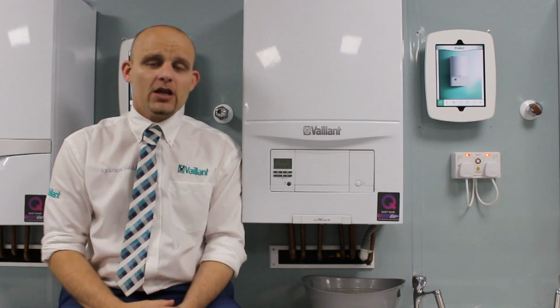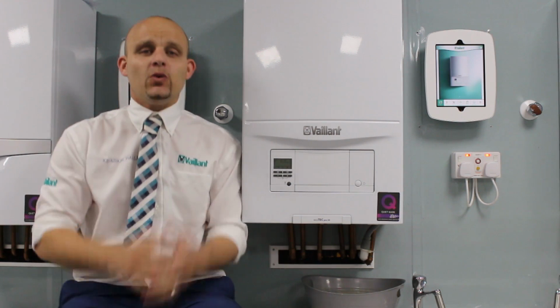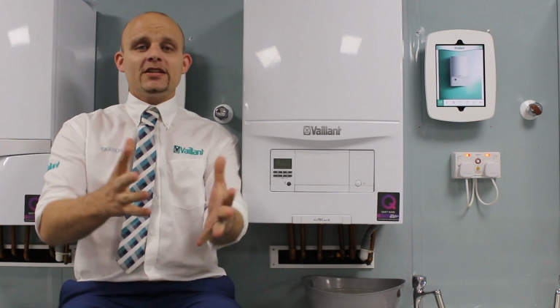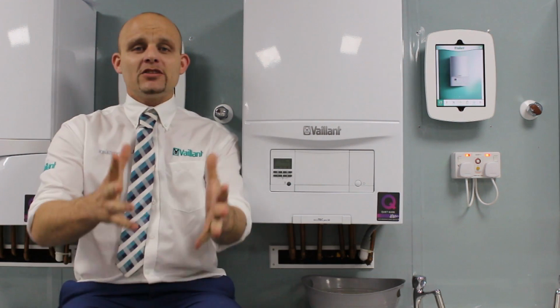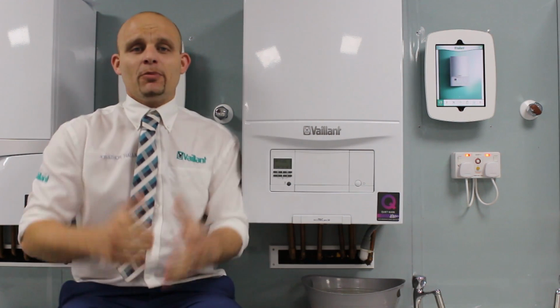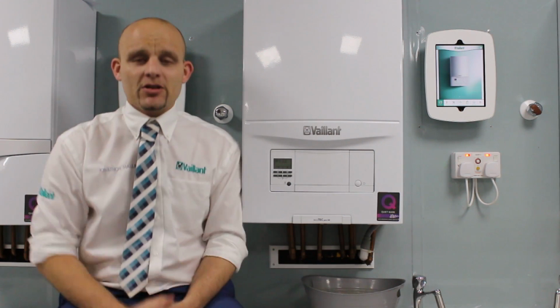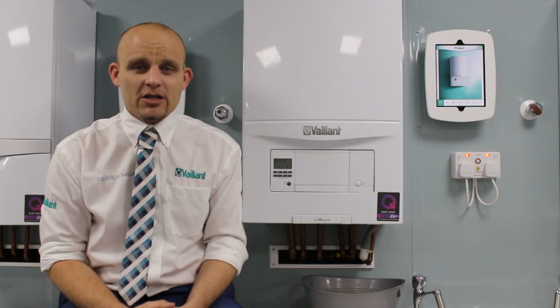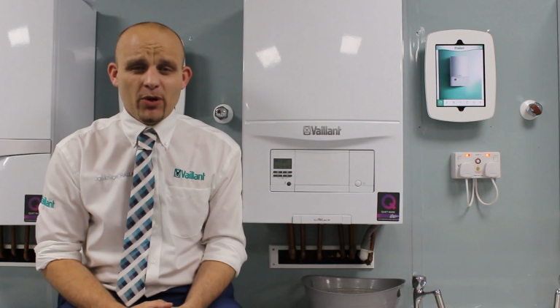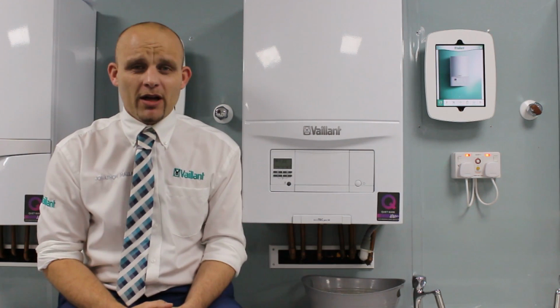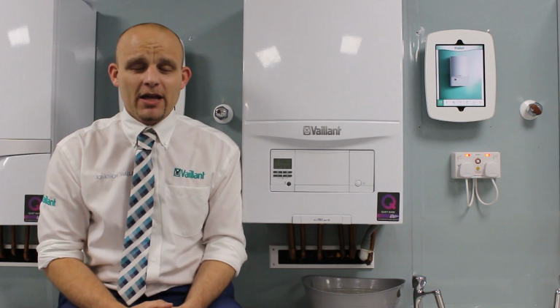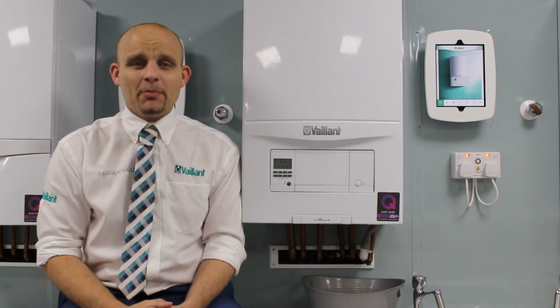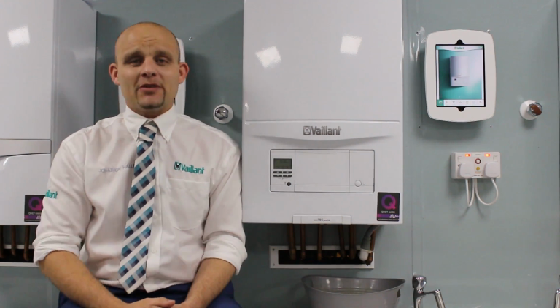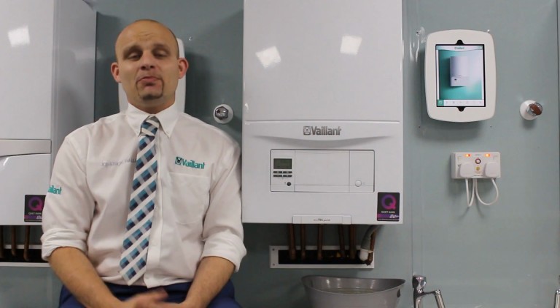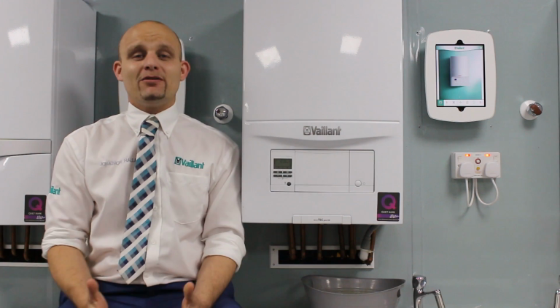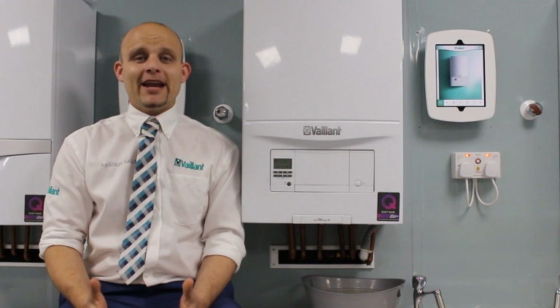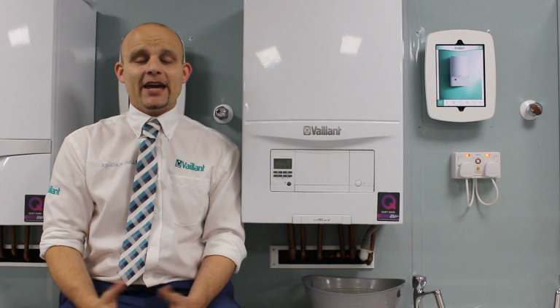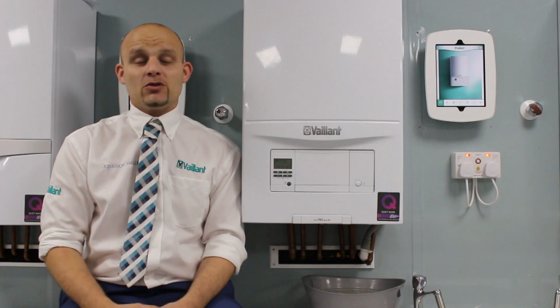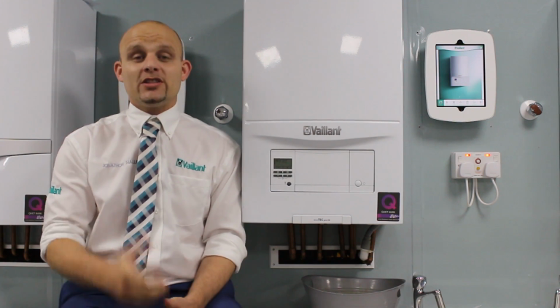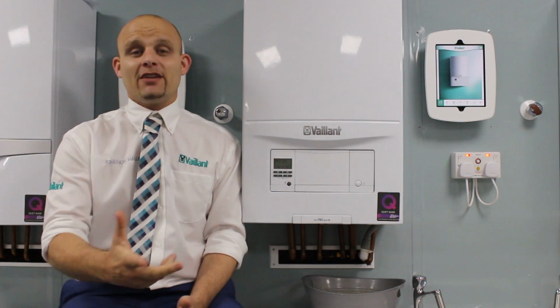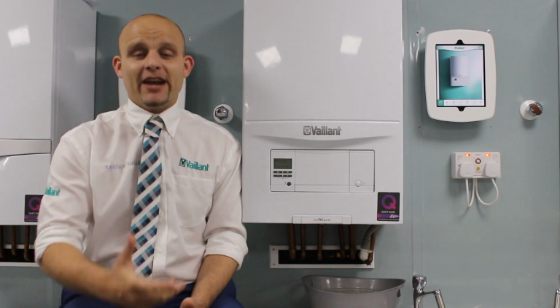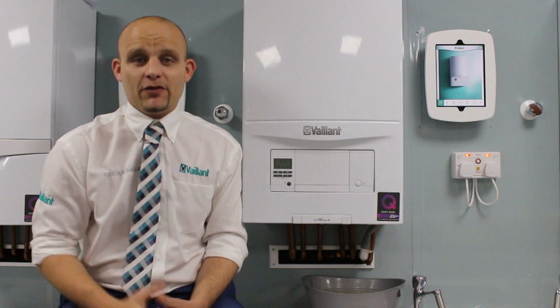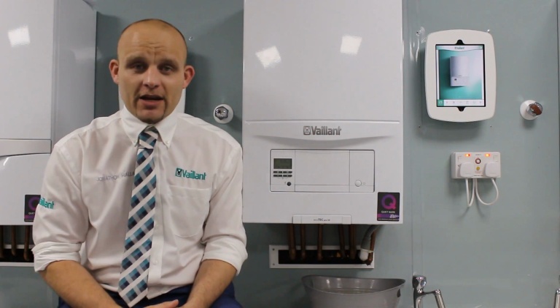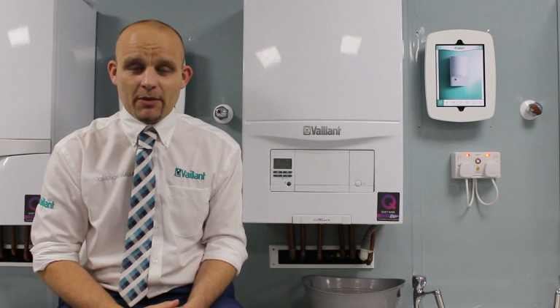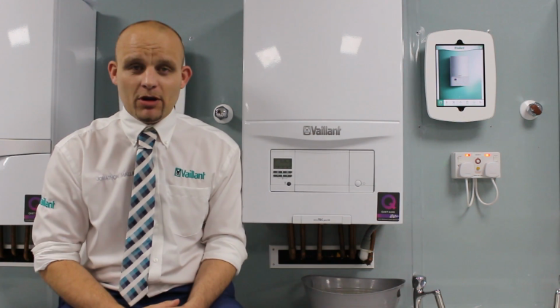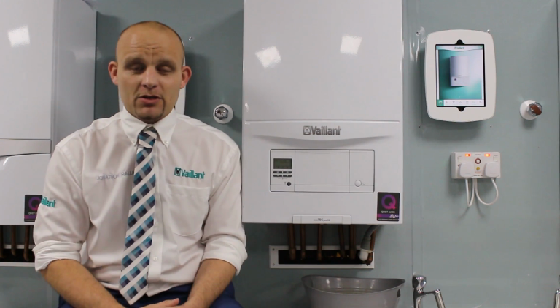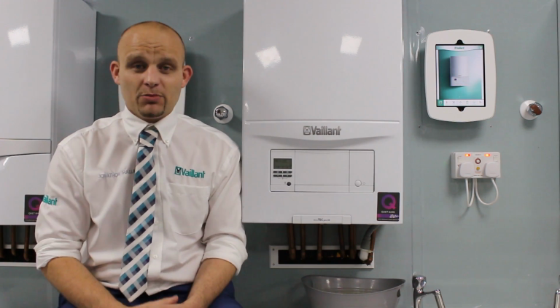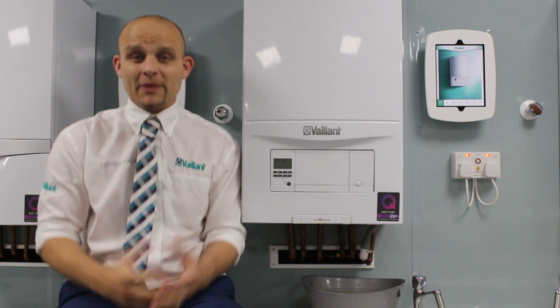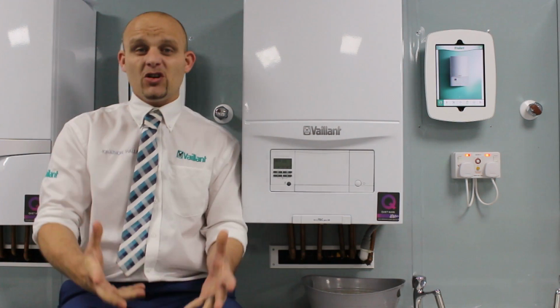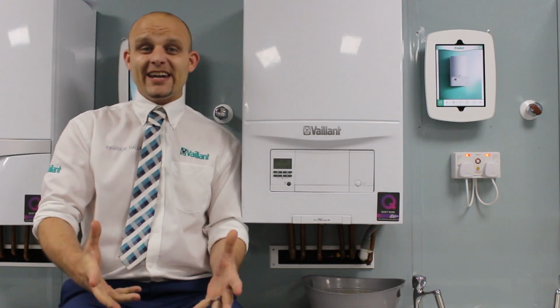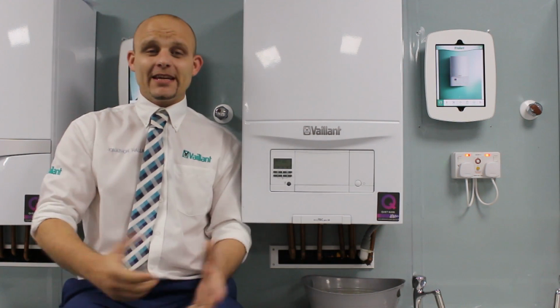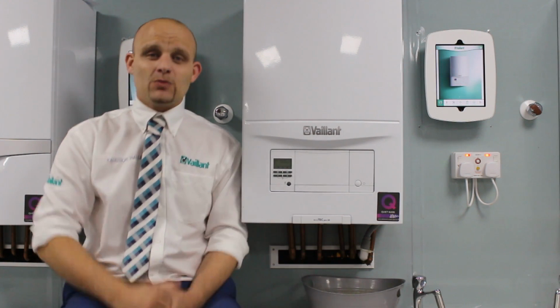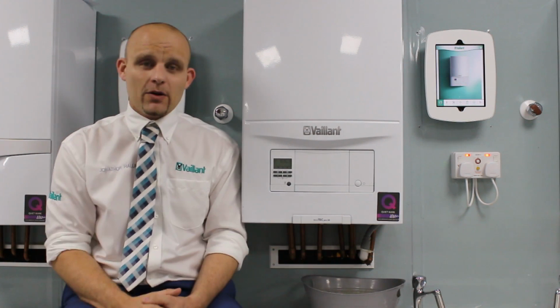So why do you need to repressurise your boiler? Perhaps you've bled the radiators or you've taken the radiators off for decorating purposes. Perhaps you've got a leak as well.